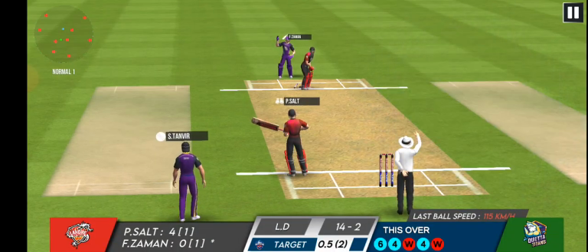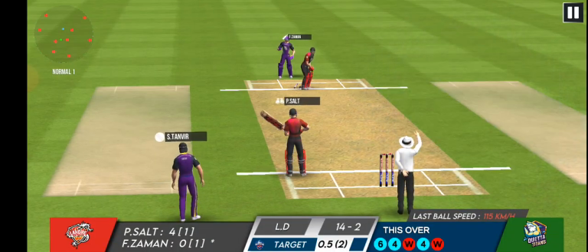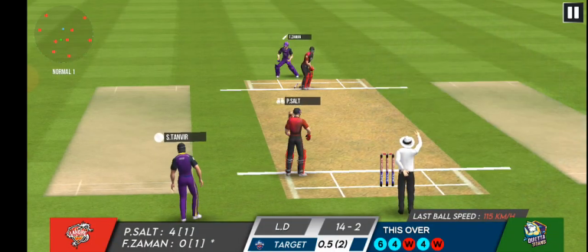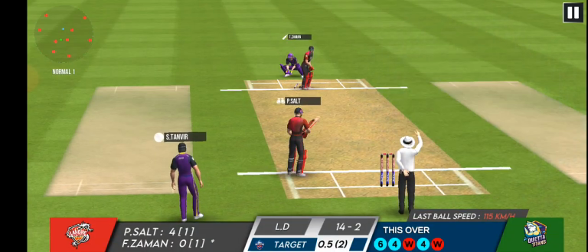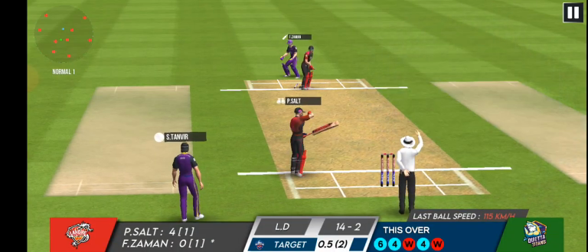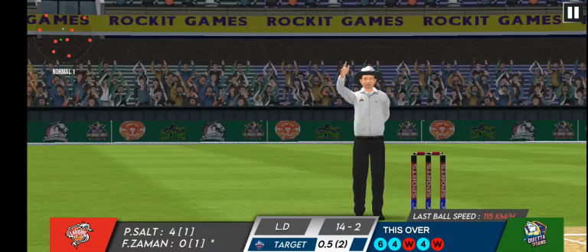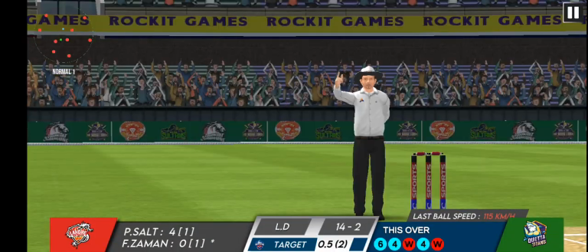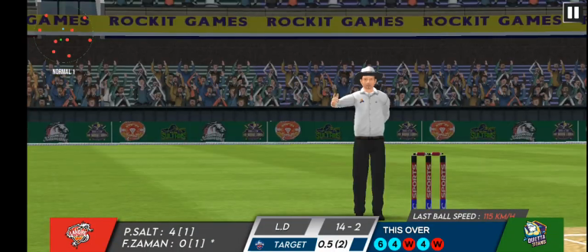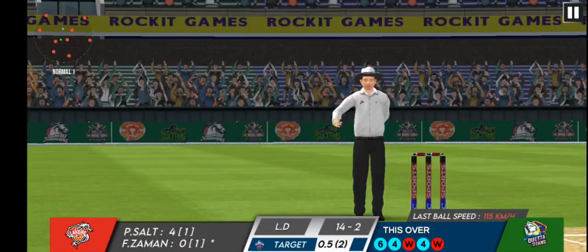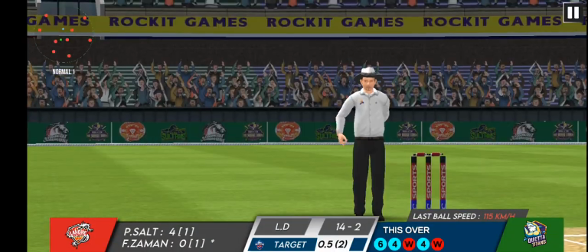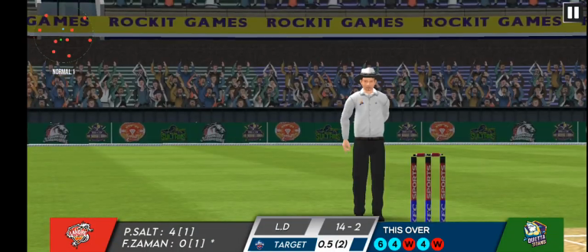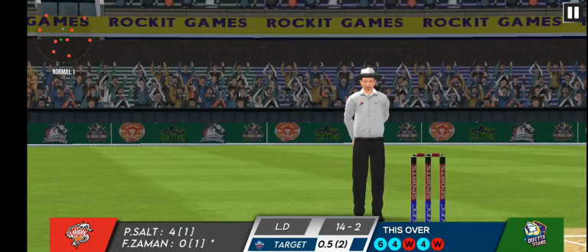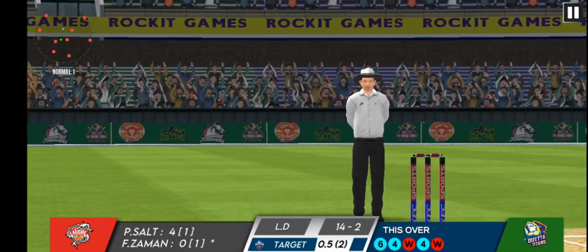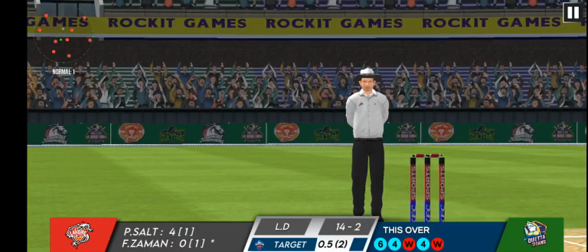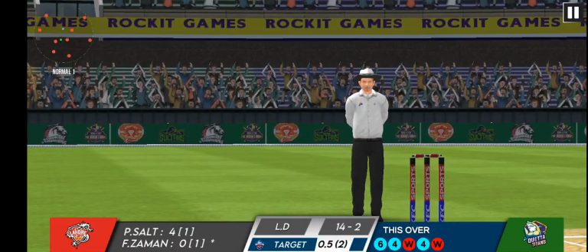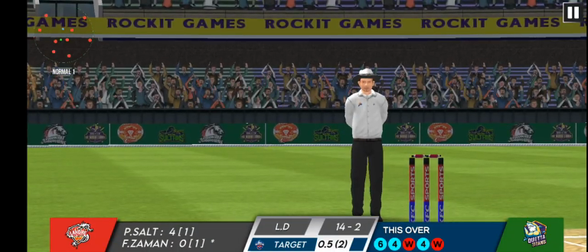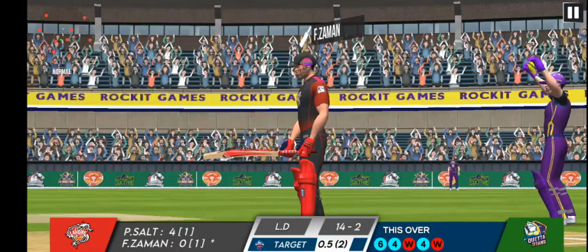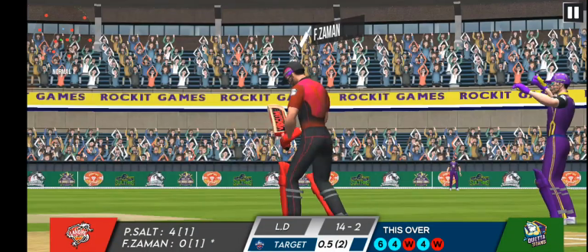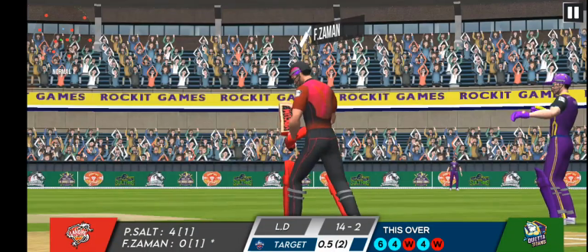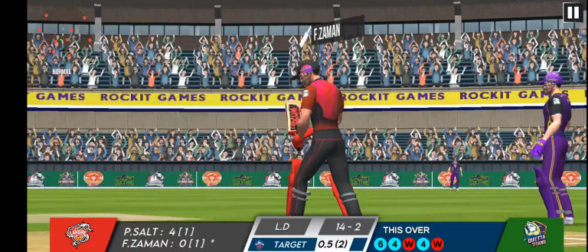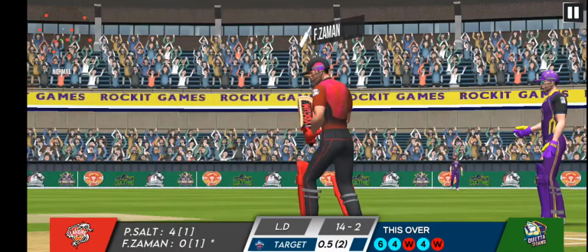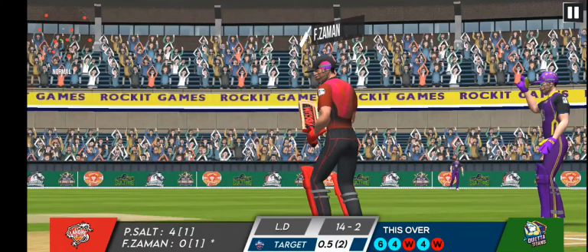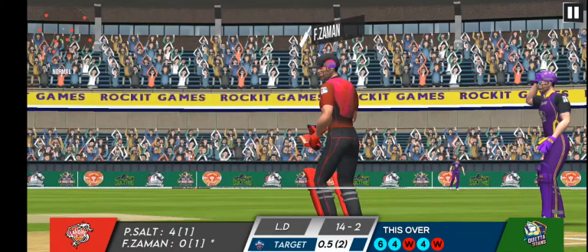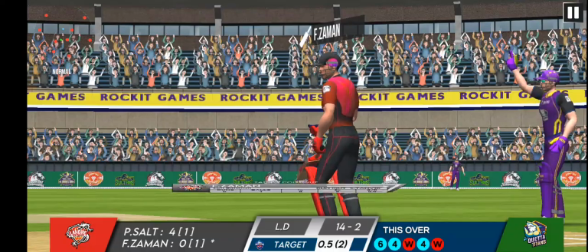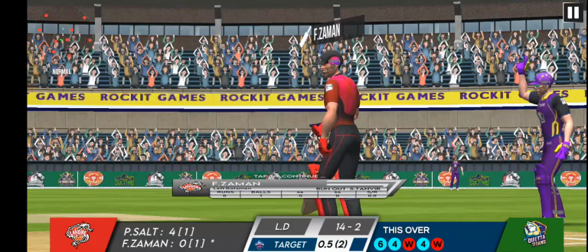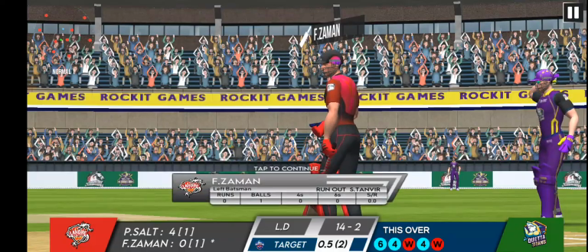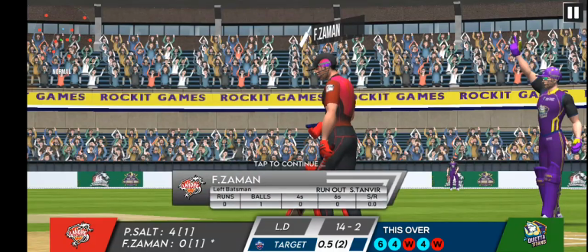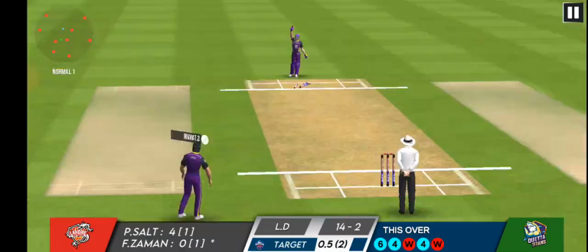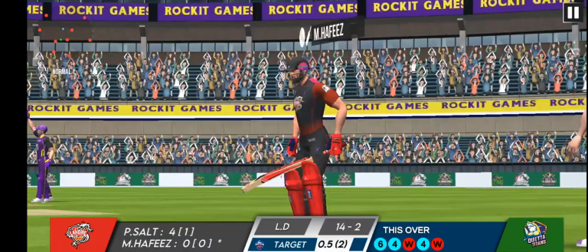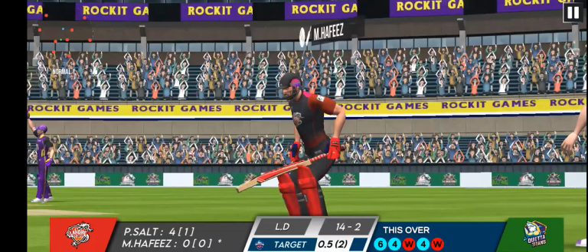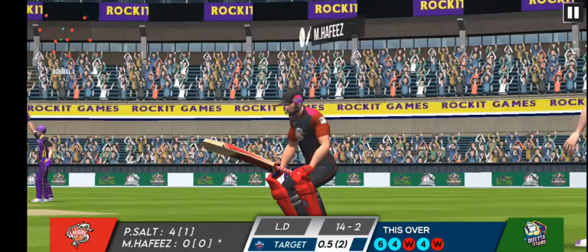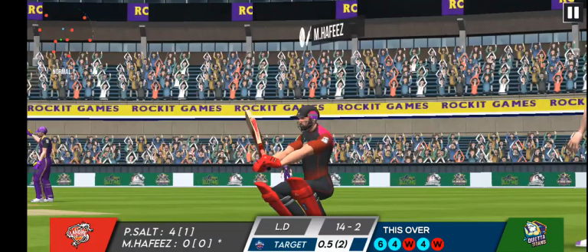That's a terrible mix-up between the batsmen. They've left each other stranded and now one of them is in trouble.